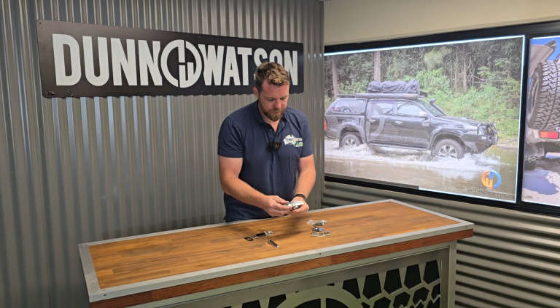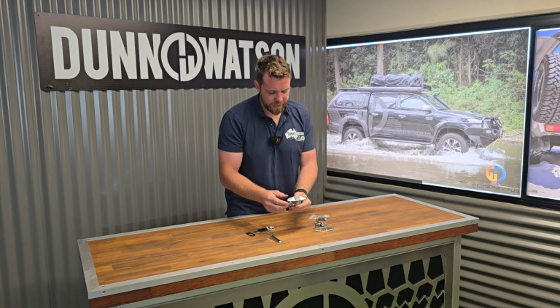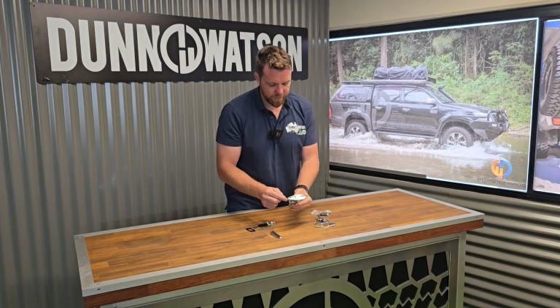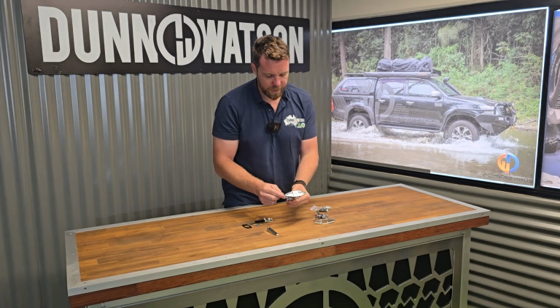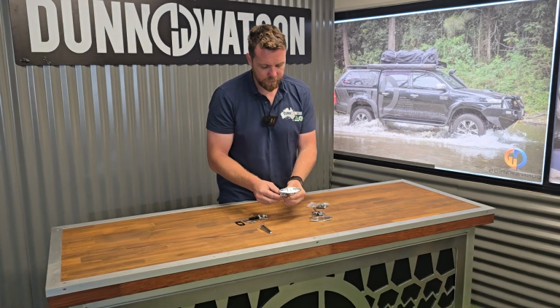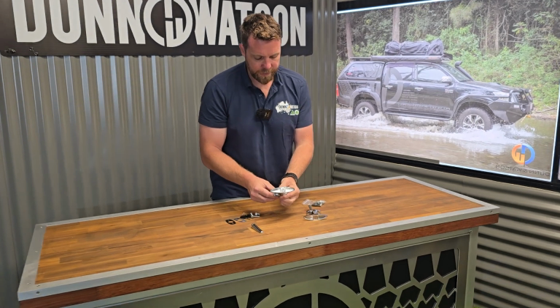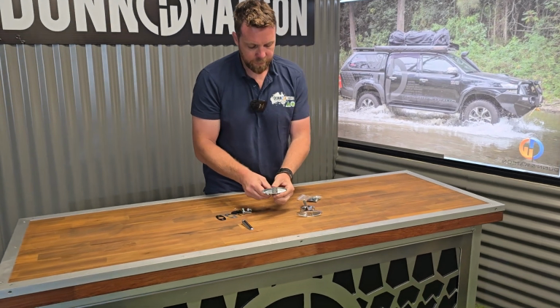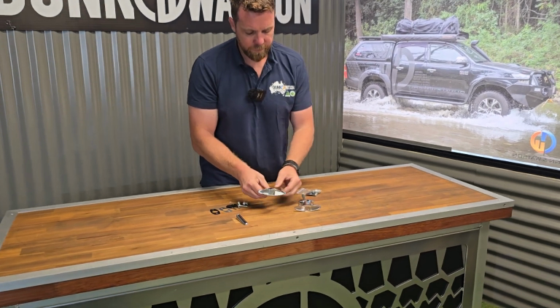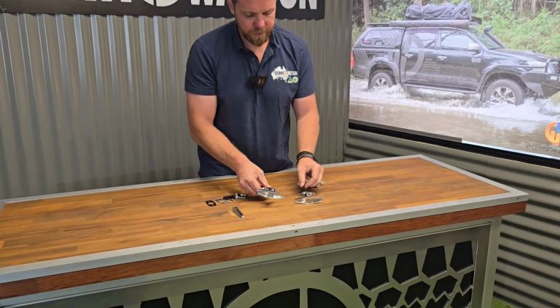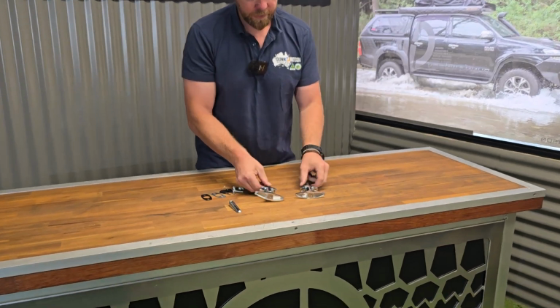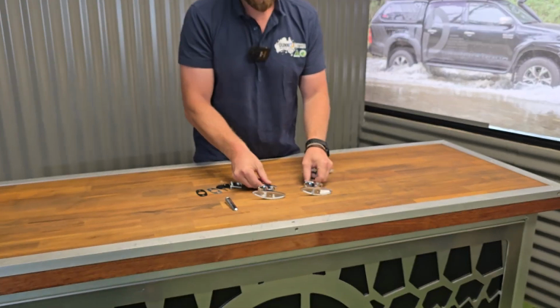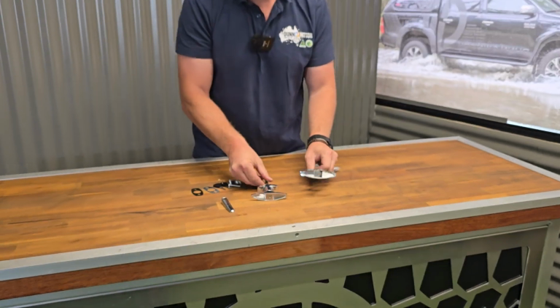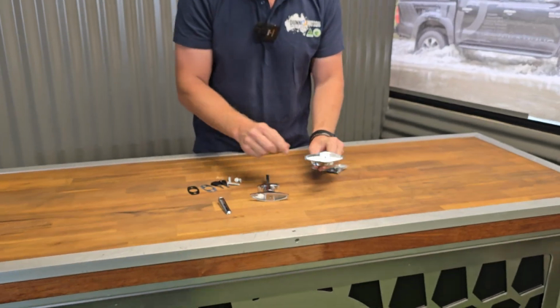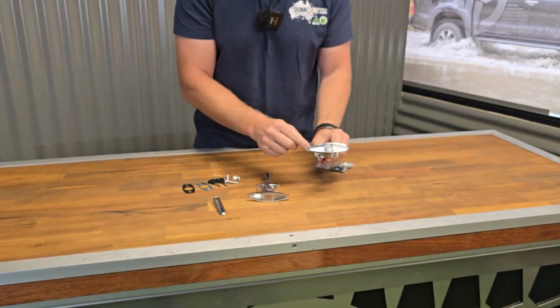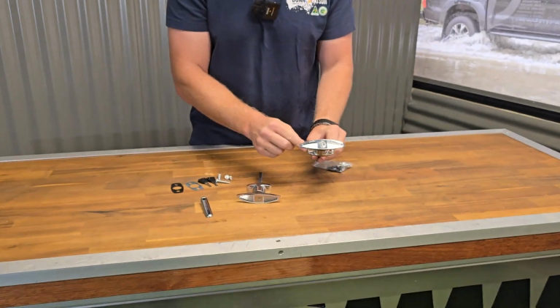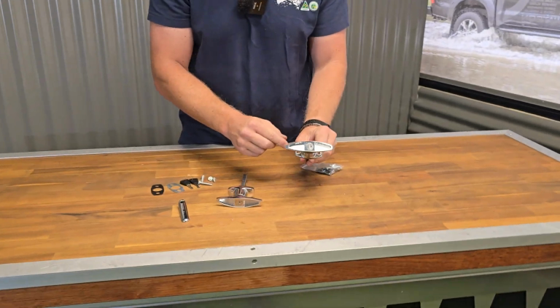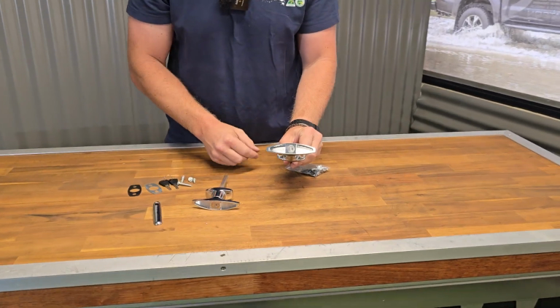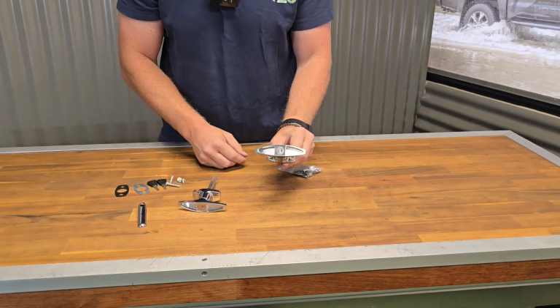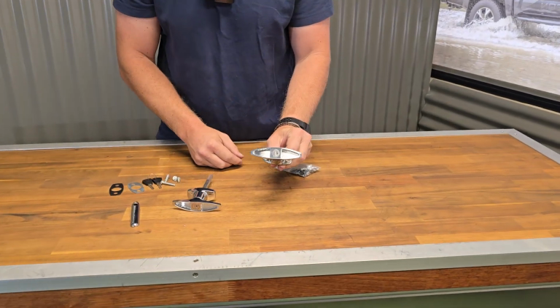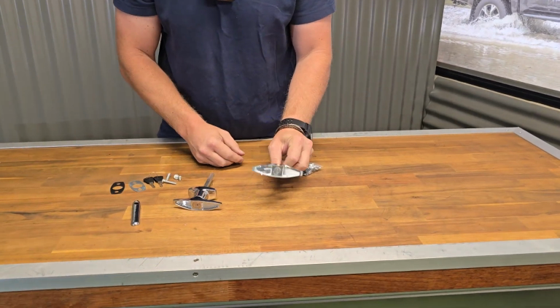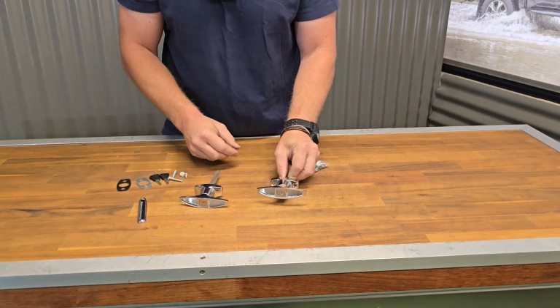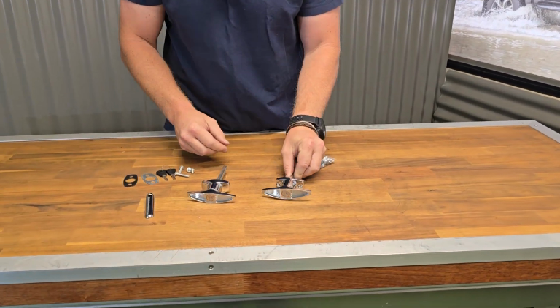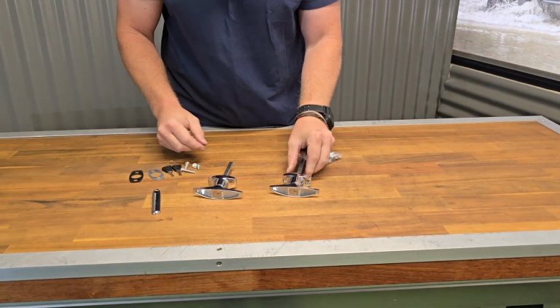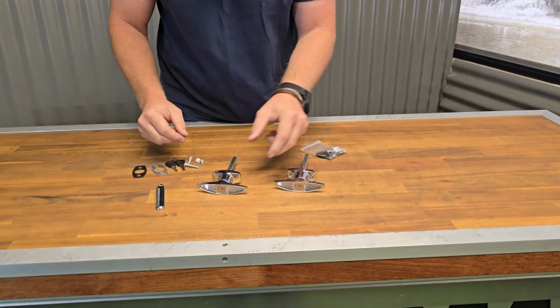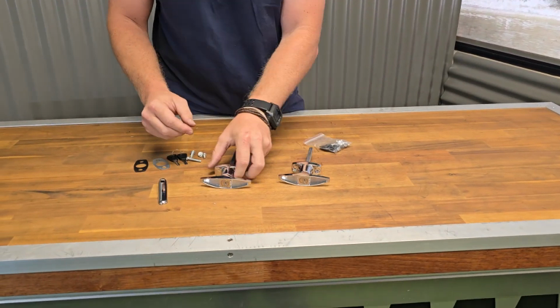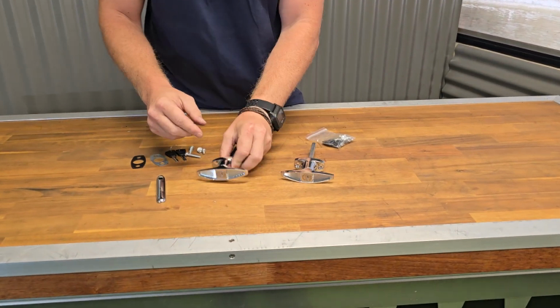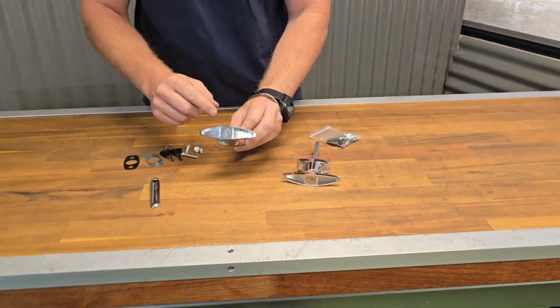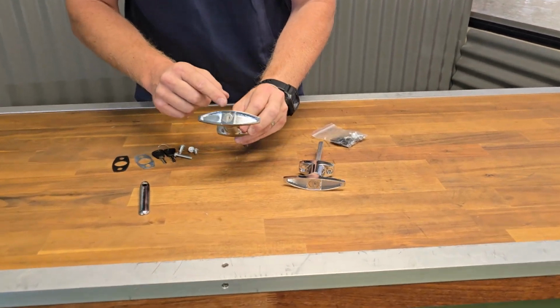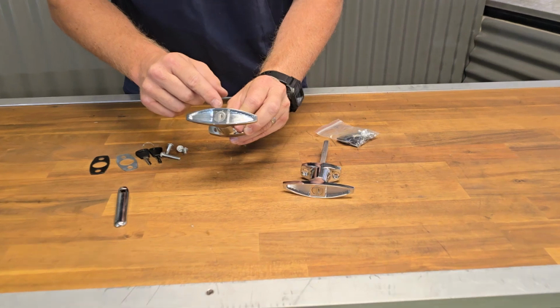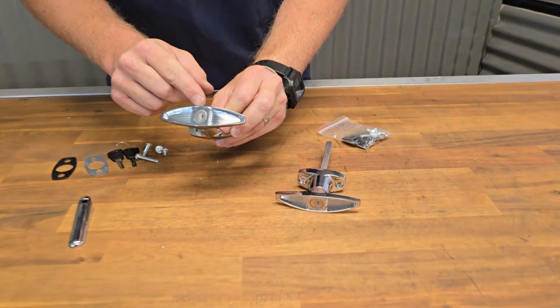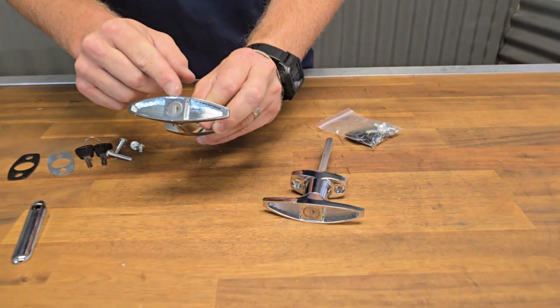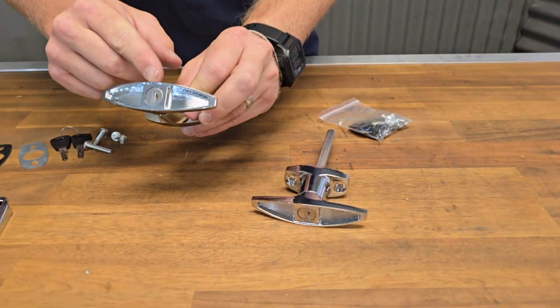You're going to see they're available in a rear fixing and a front fixing option, and both styles are key locking.